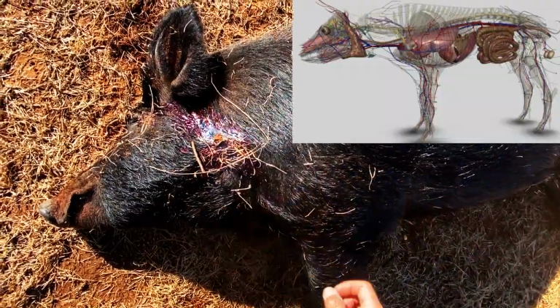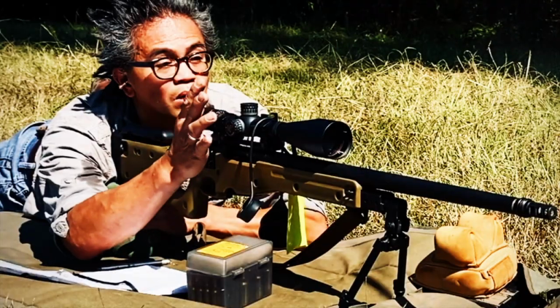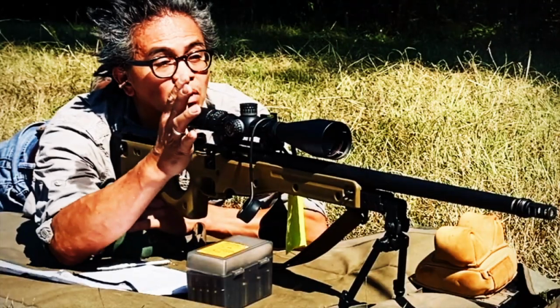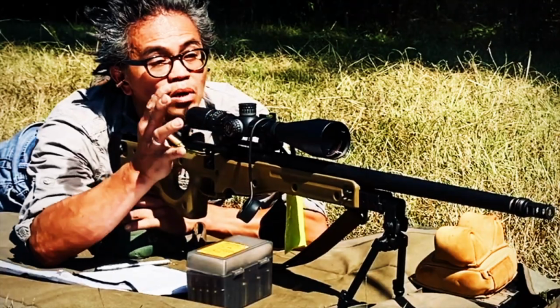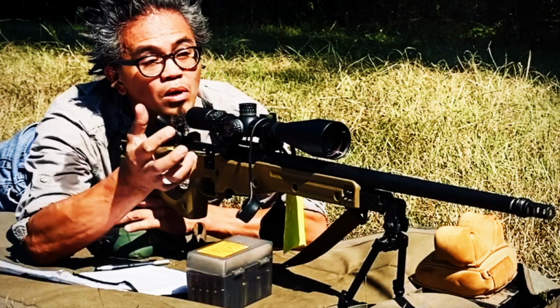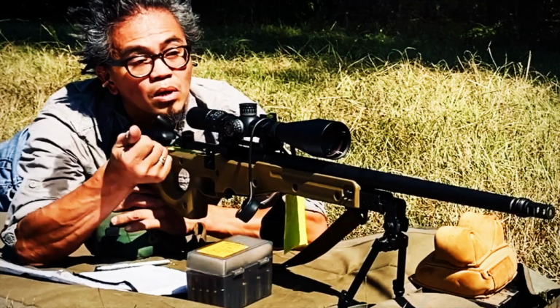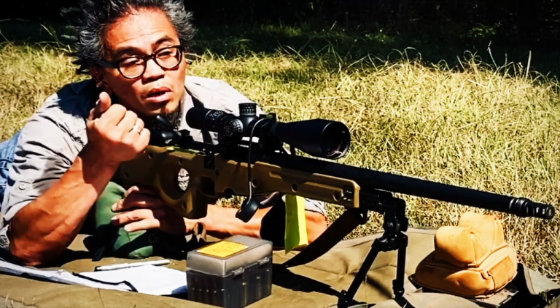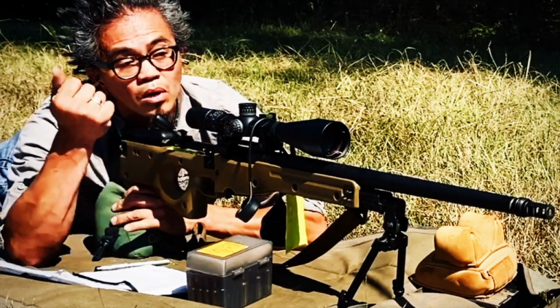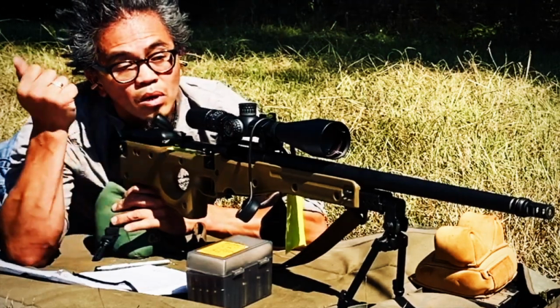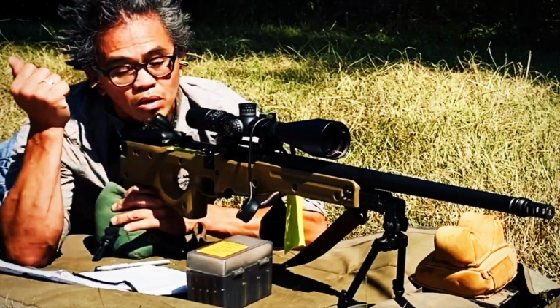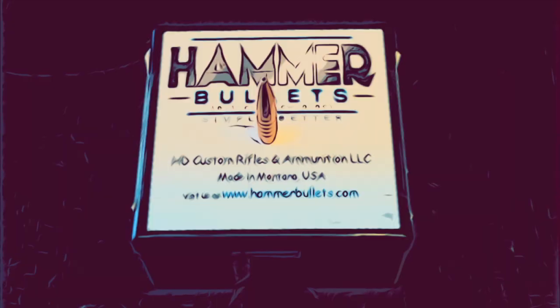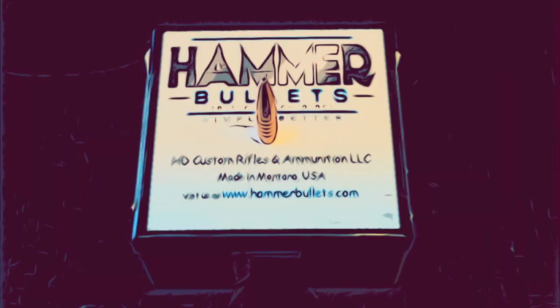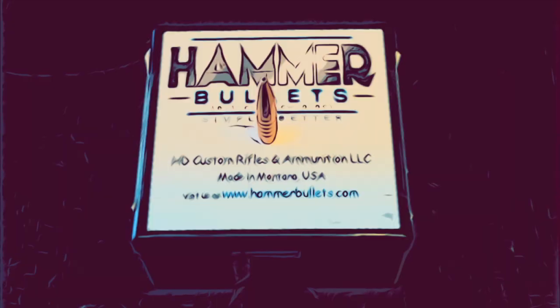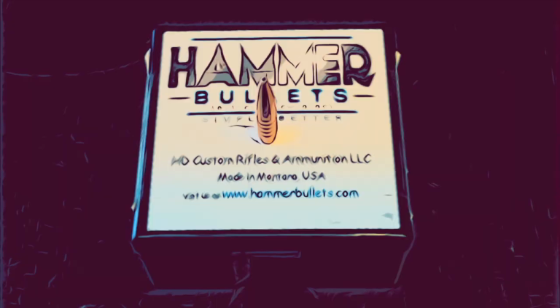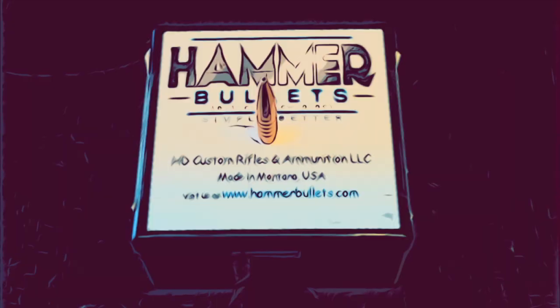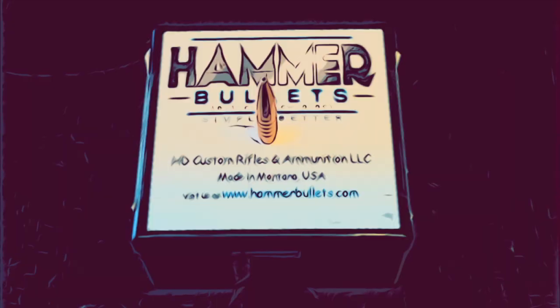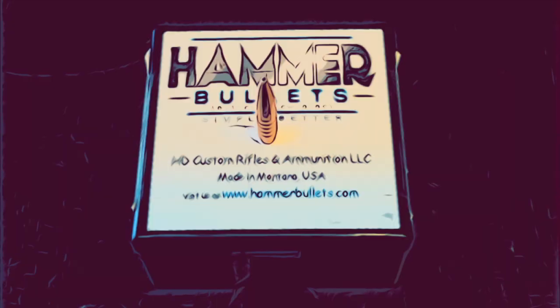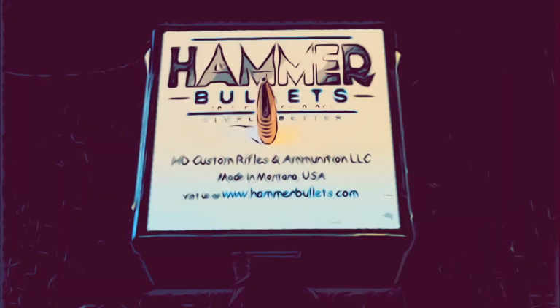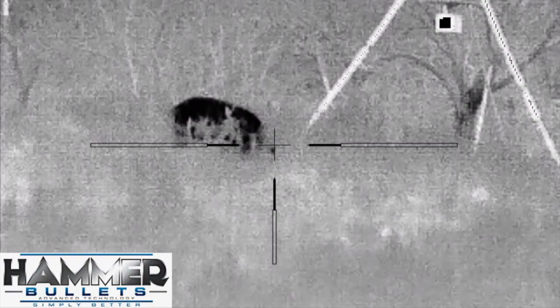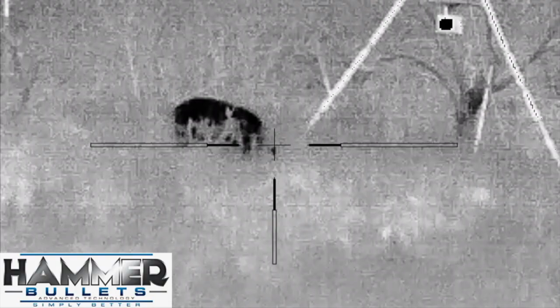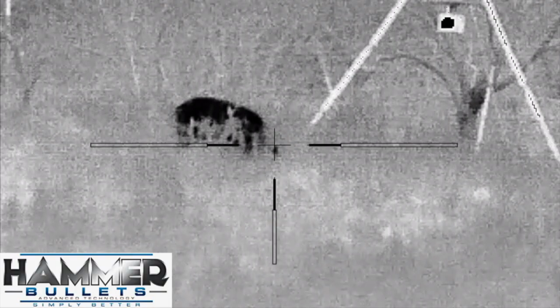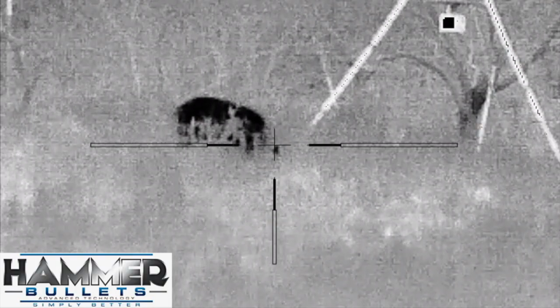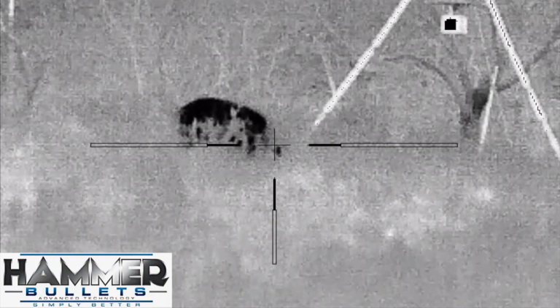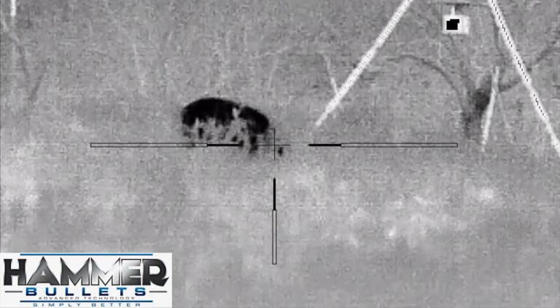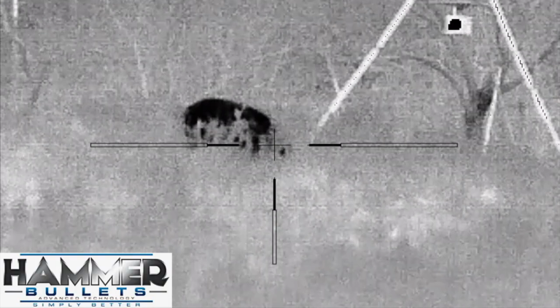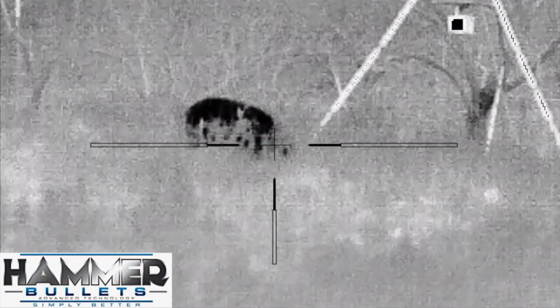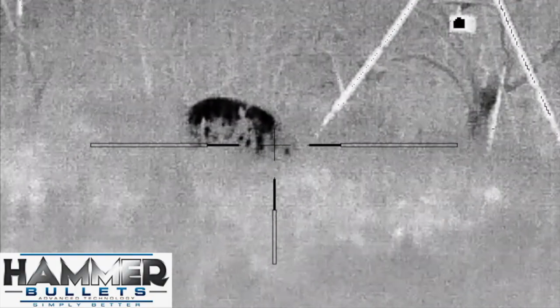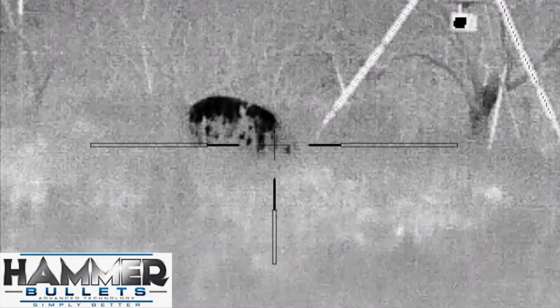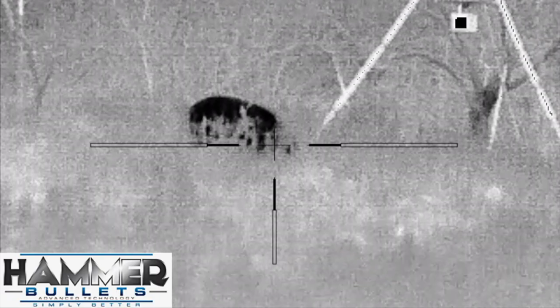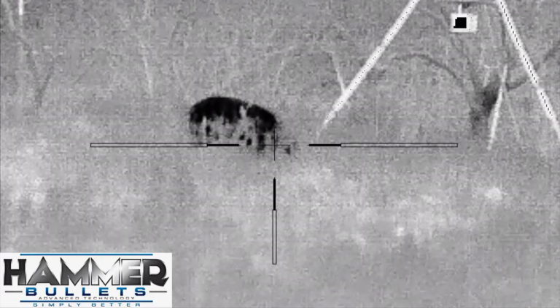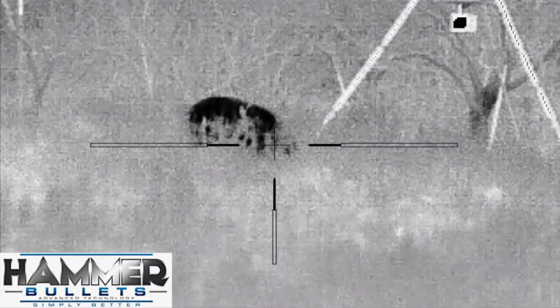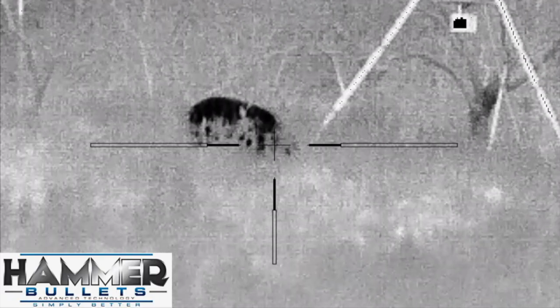In my next video, I'll be testing the hardest hitting bullet out of my 6.5 Creedmoor — Hammer Bullets: Advanced Technology, Simply Better.